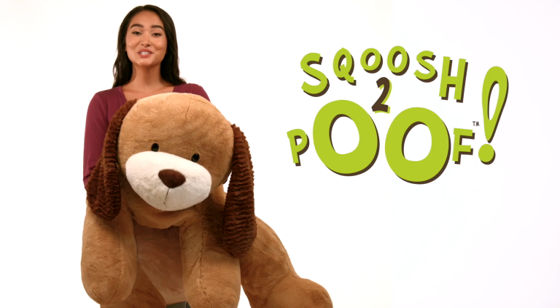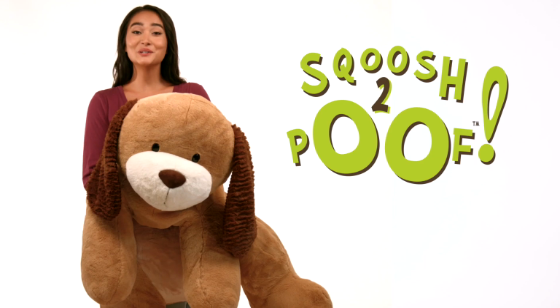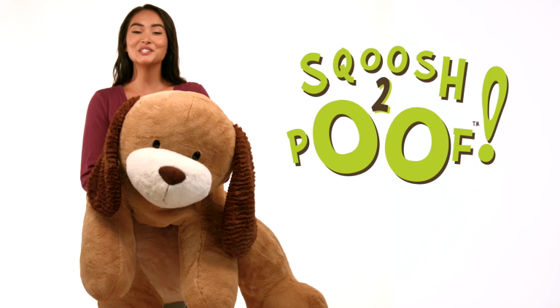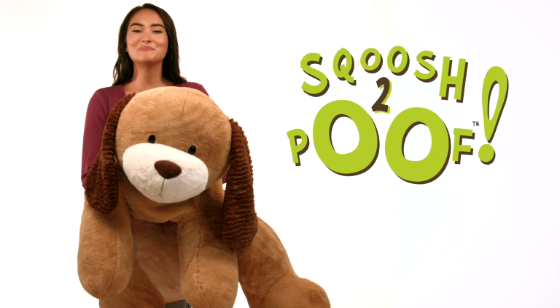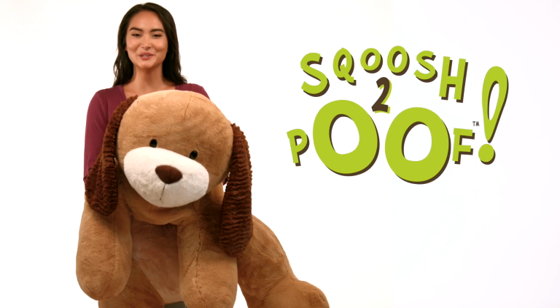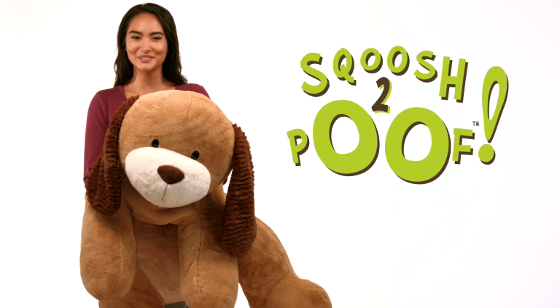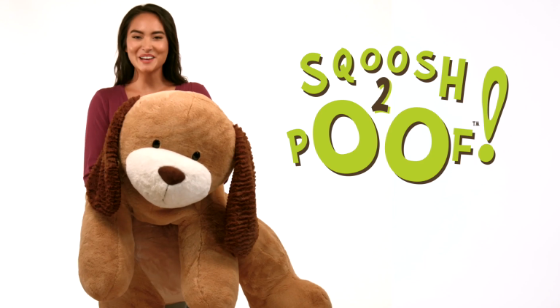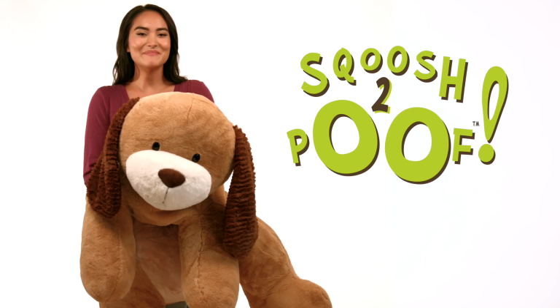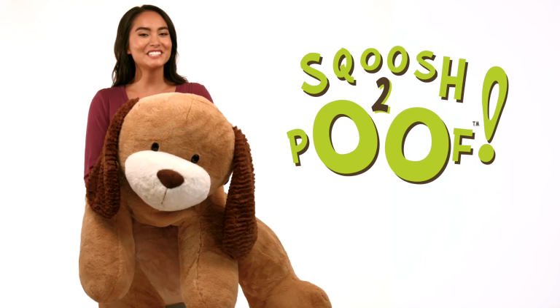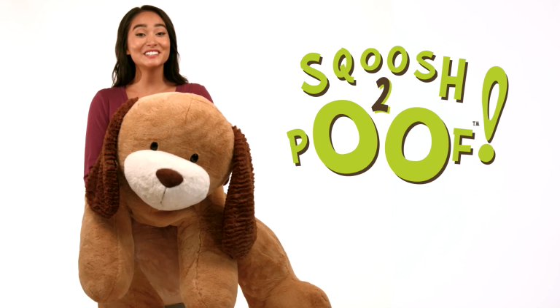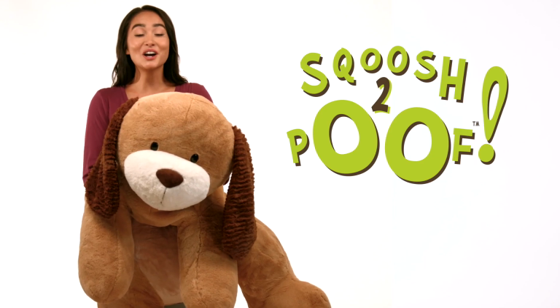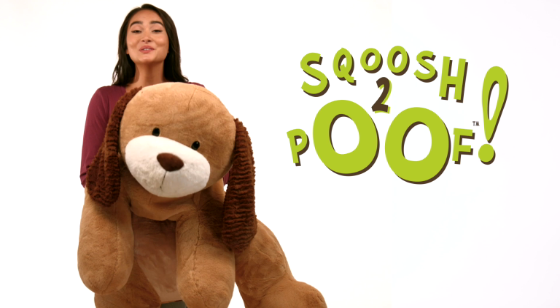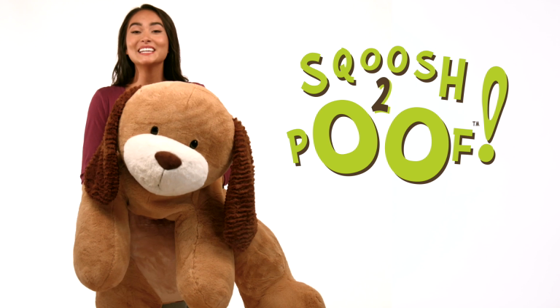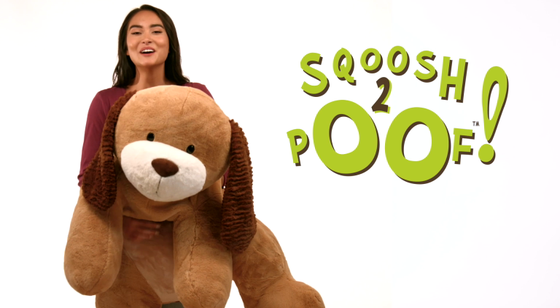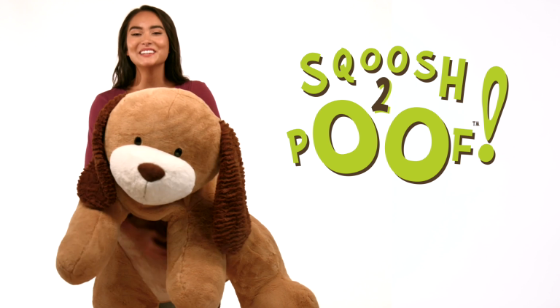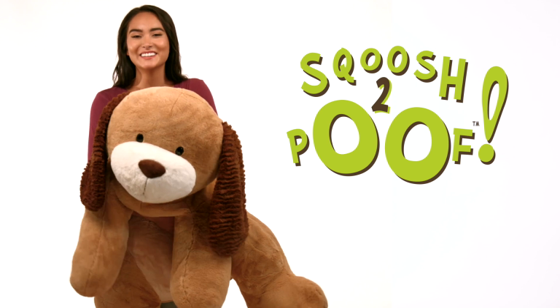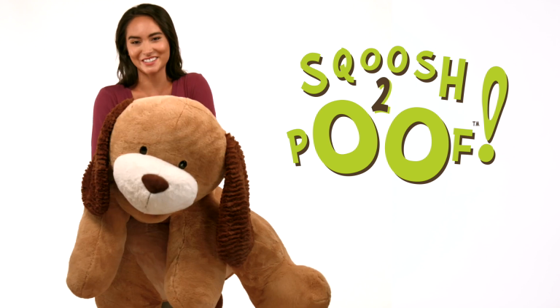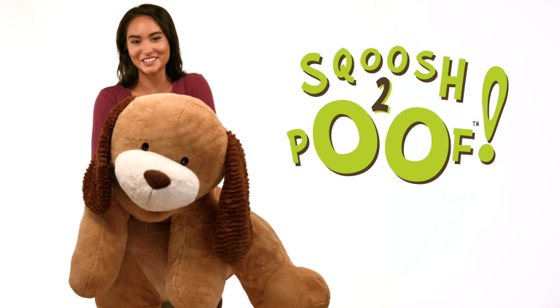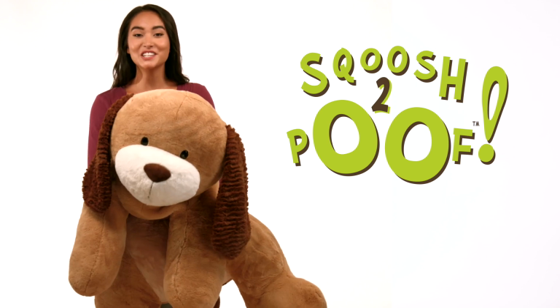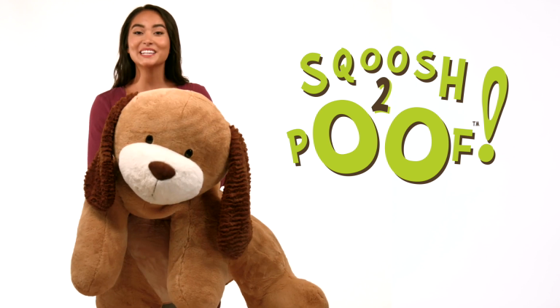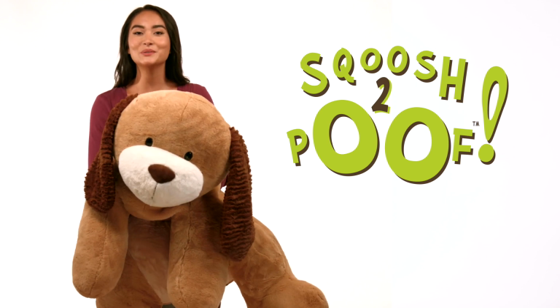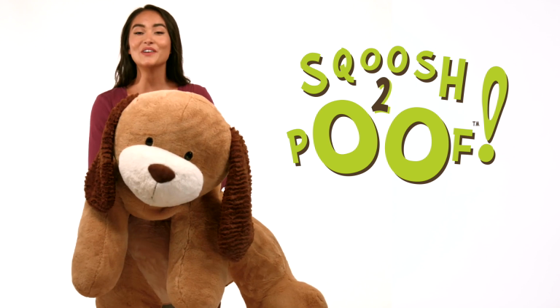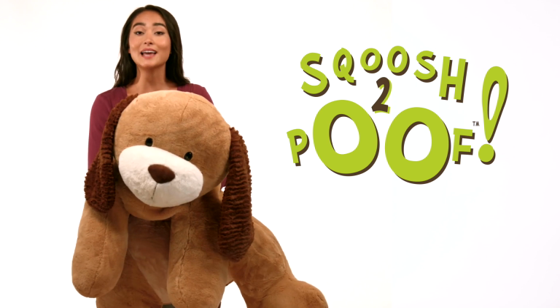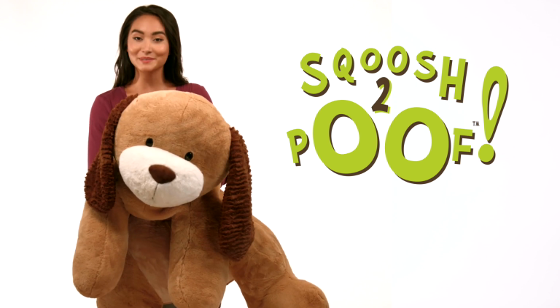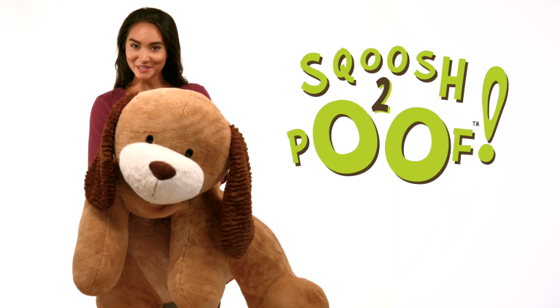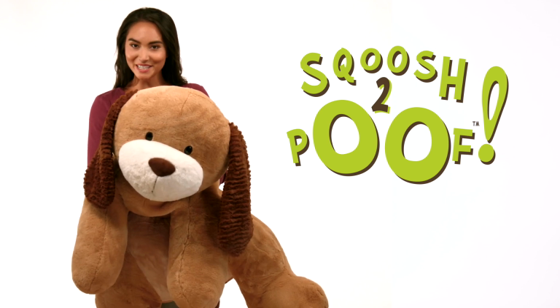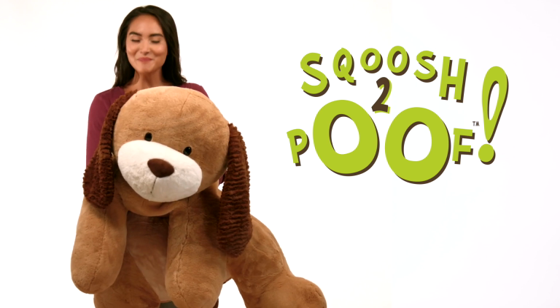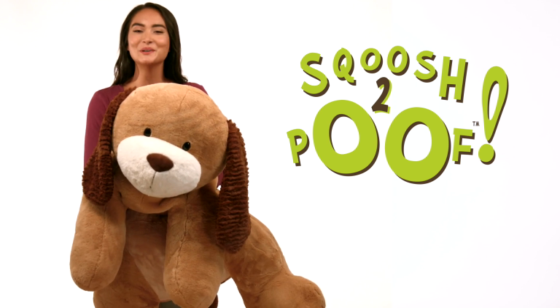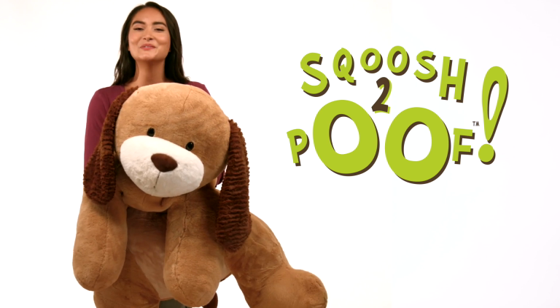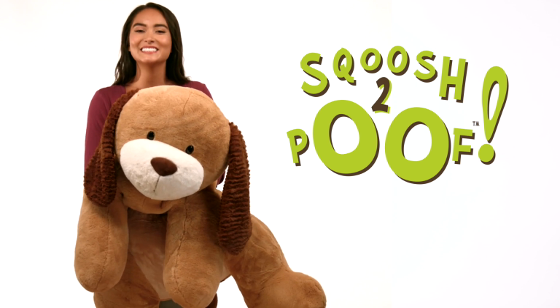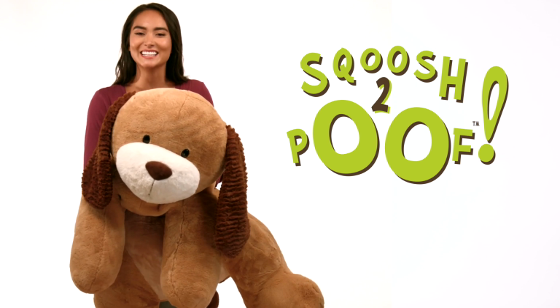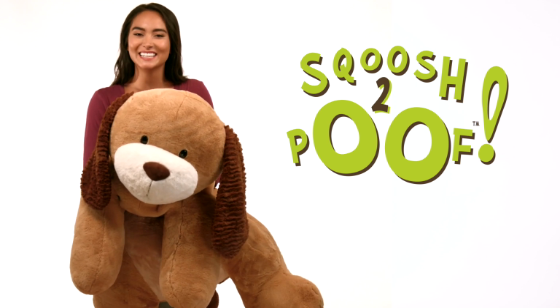Squoosh to Poof — magical, cozy, comfy characters your kids will find absolutely poof-tastic.